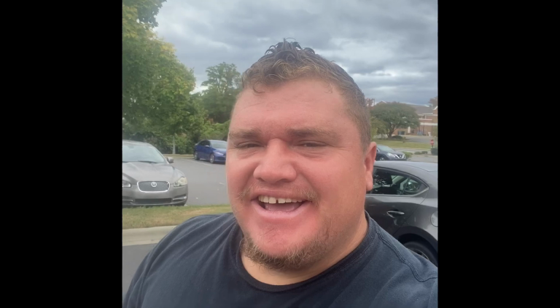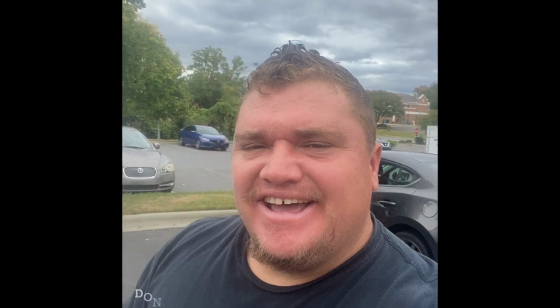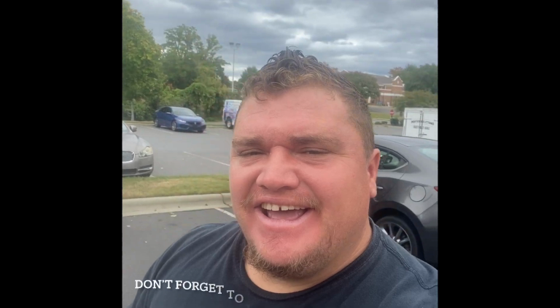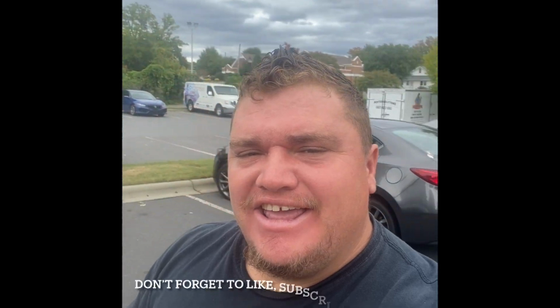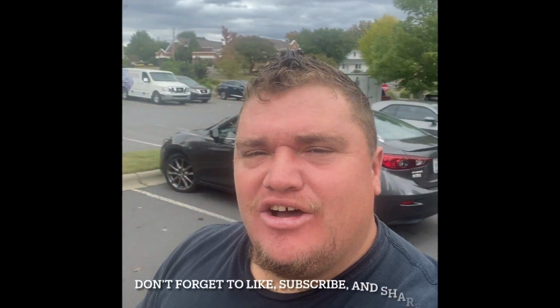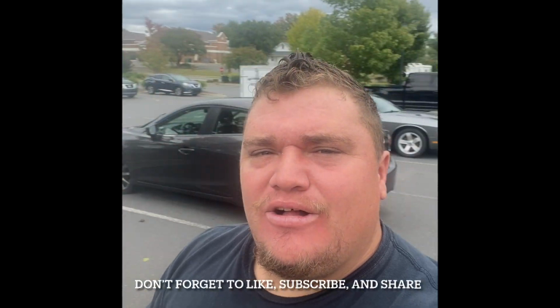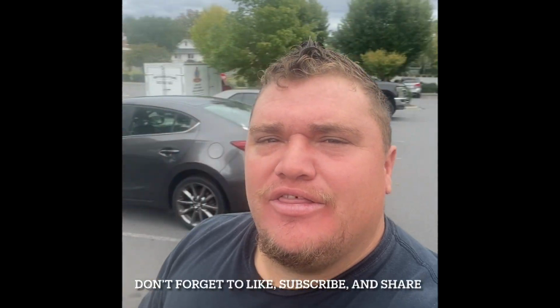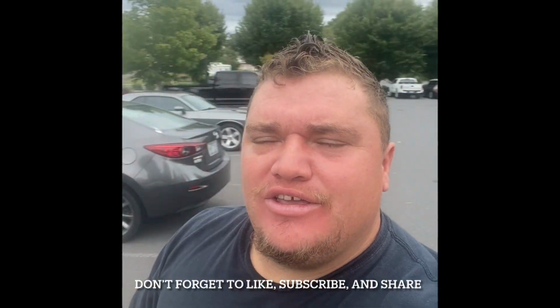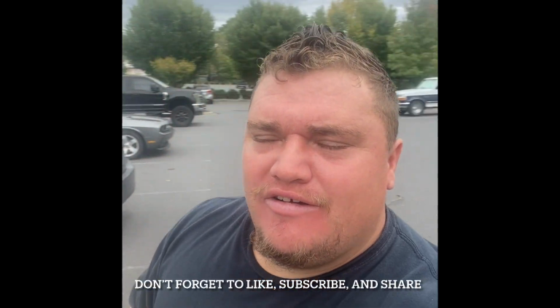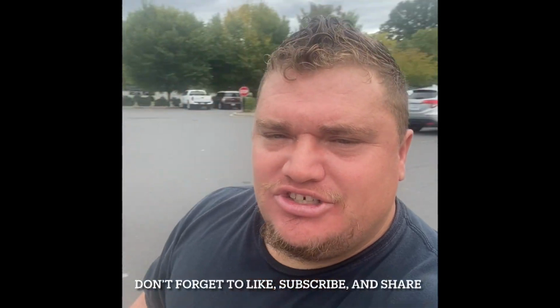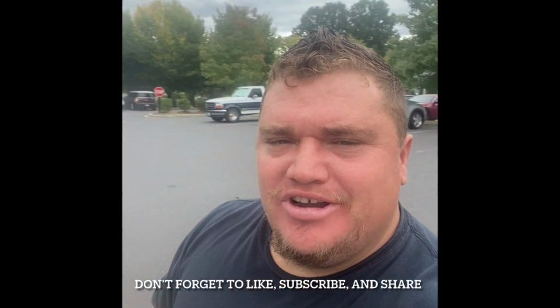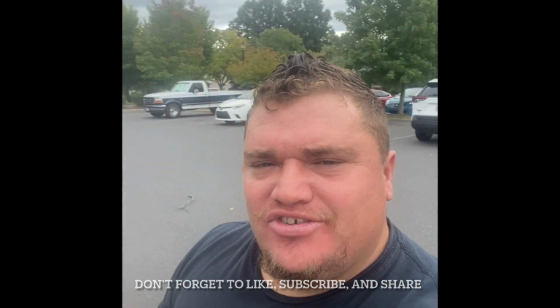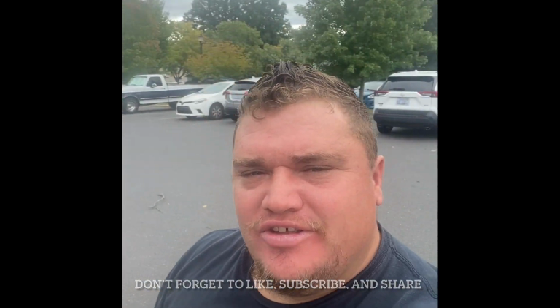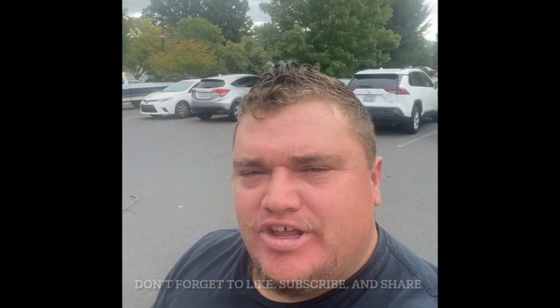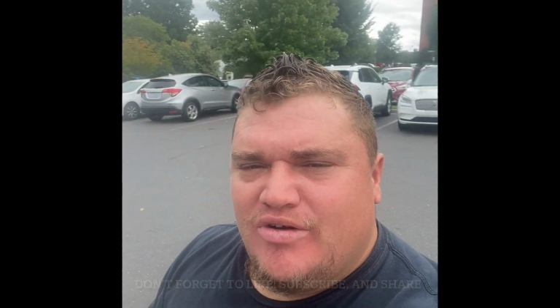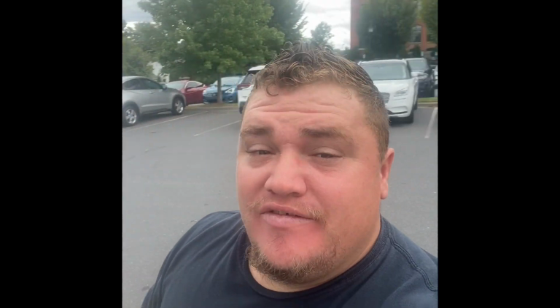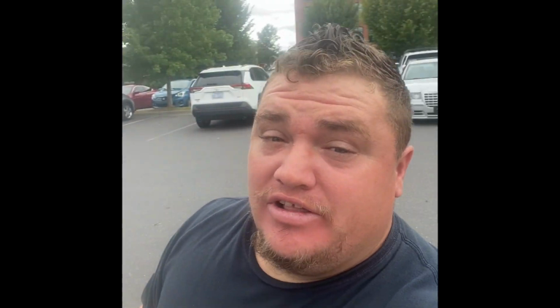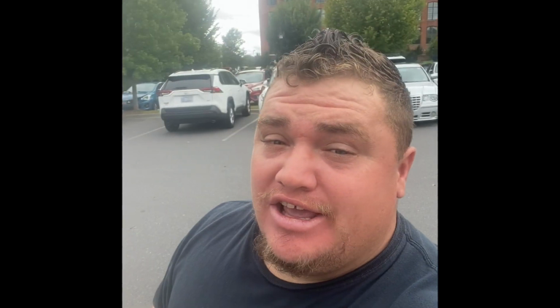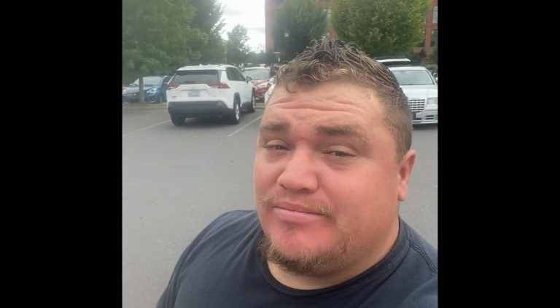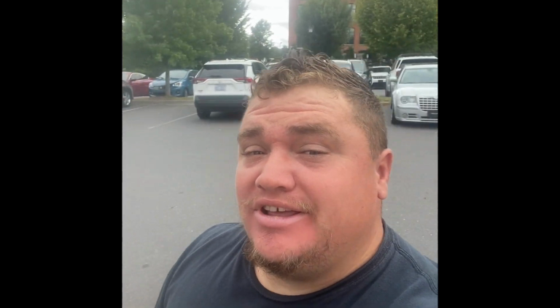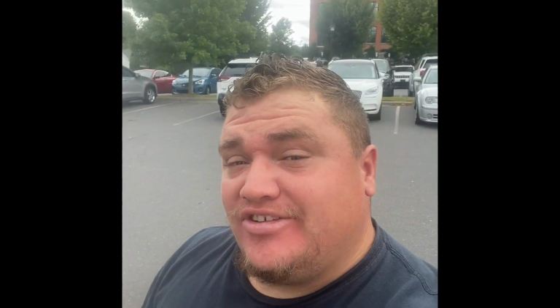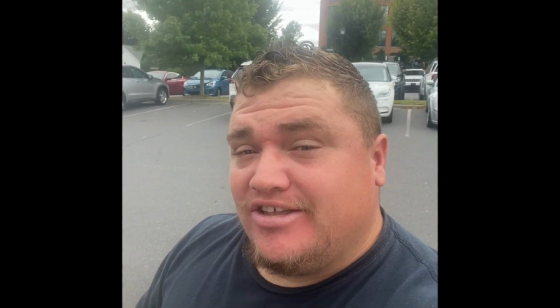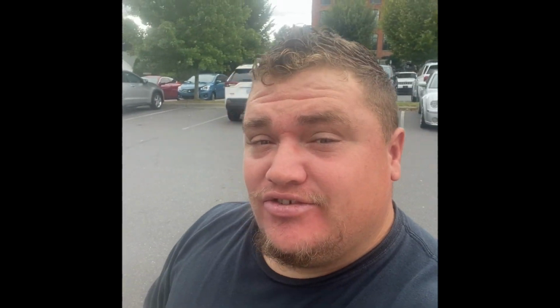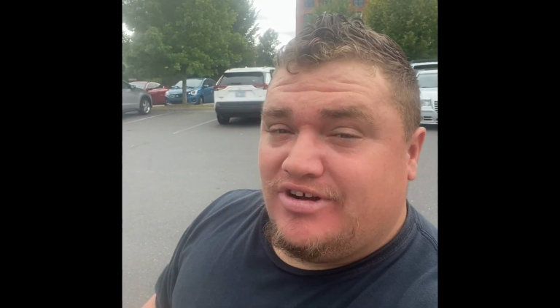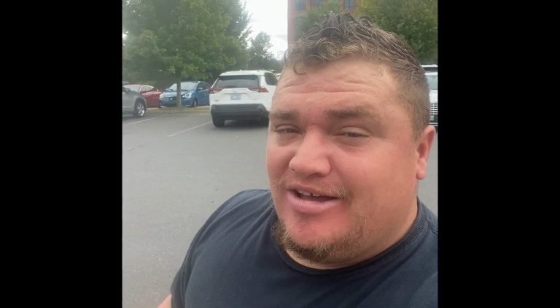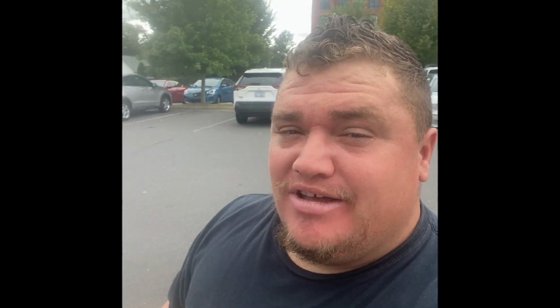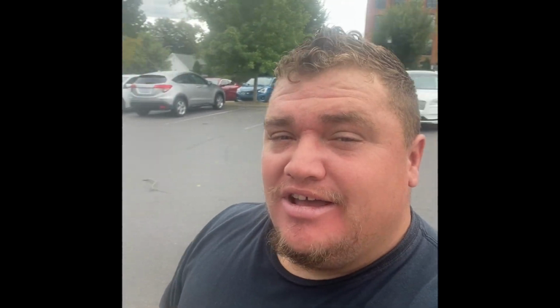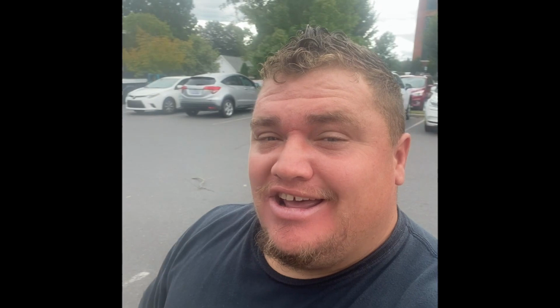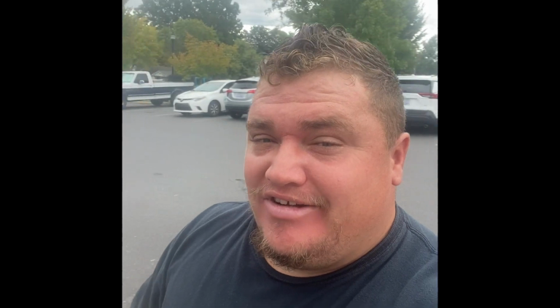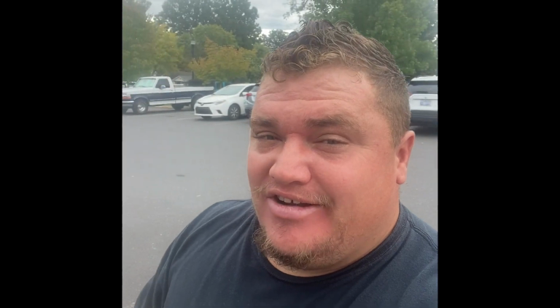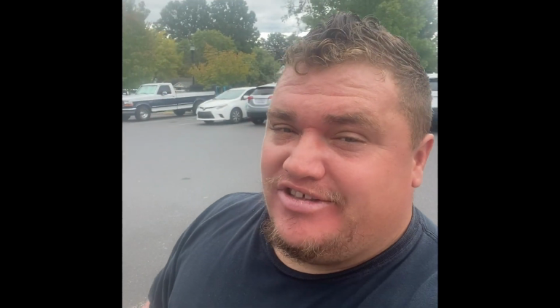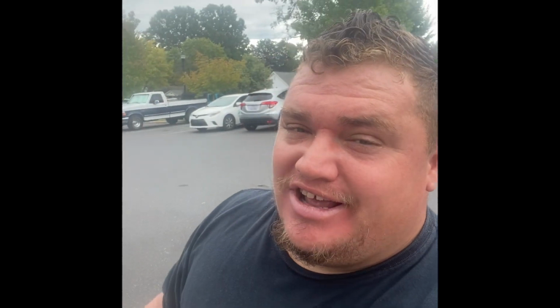Hey y'all, thank y'all for showing interest in the video. If you like it, please like and subscribe. Have a great rest of the day.